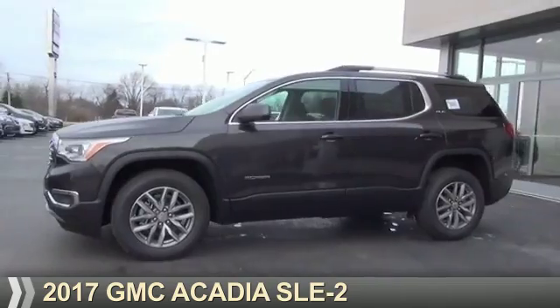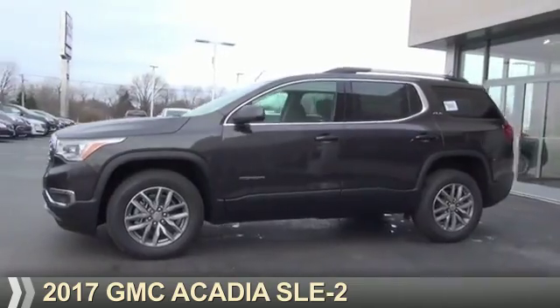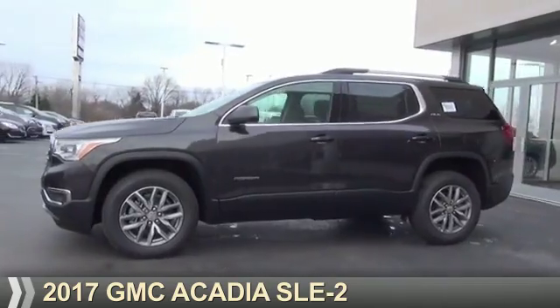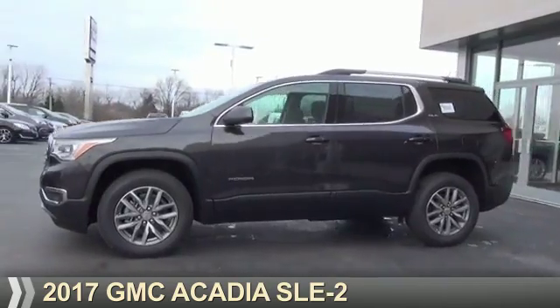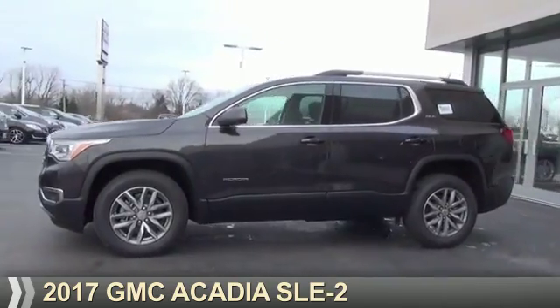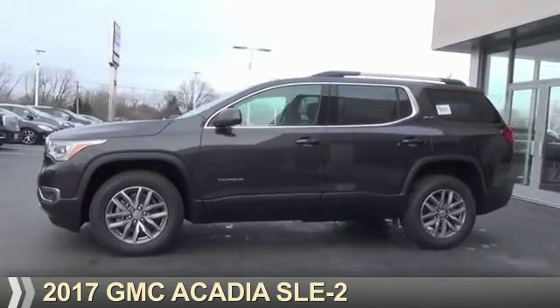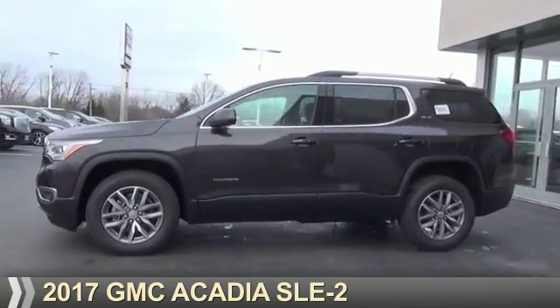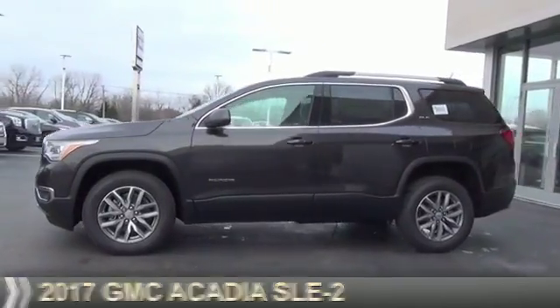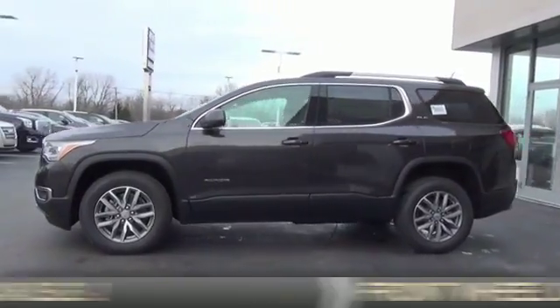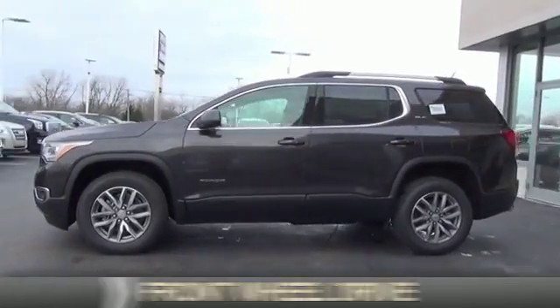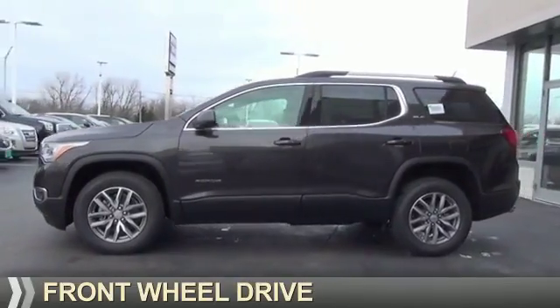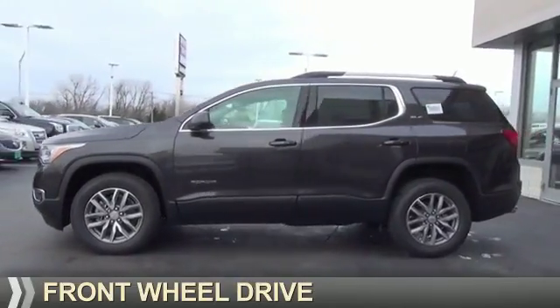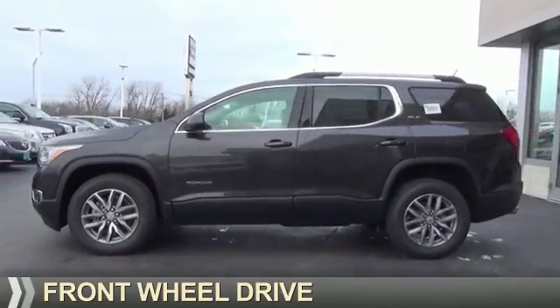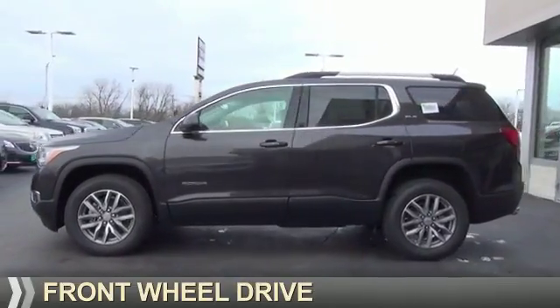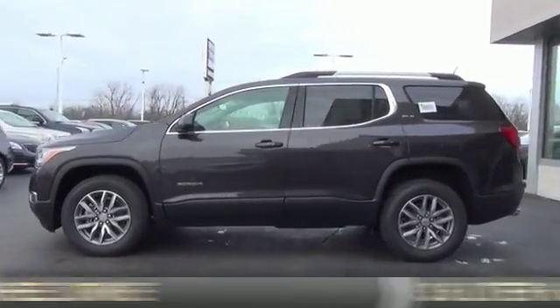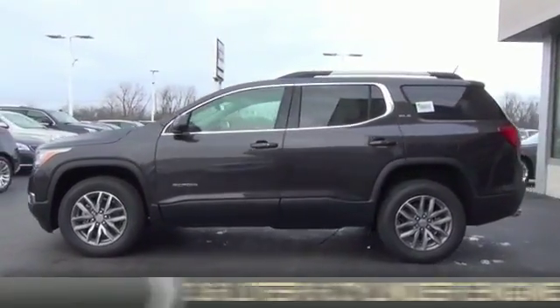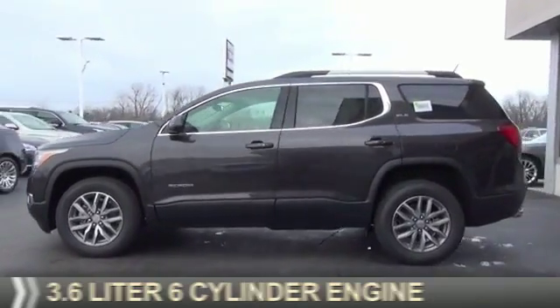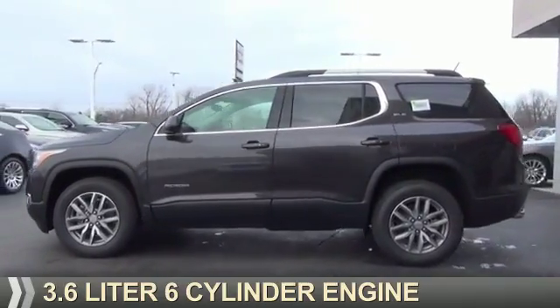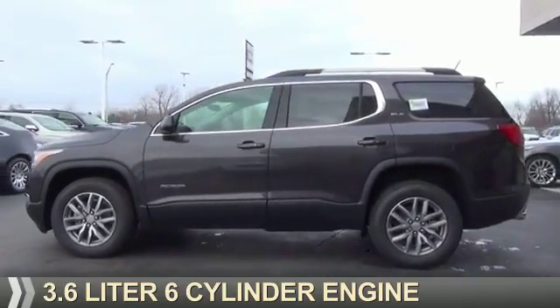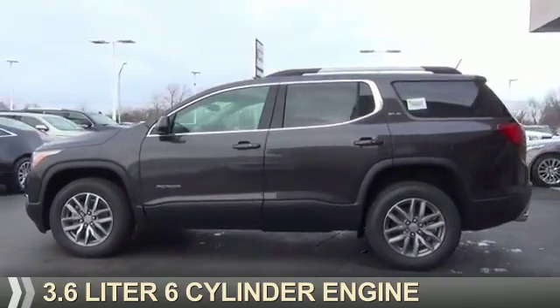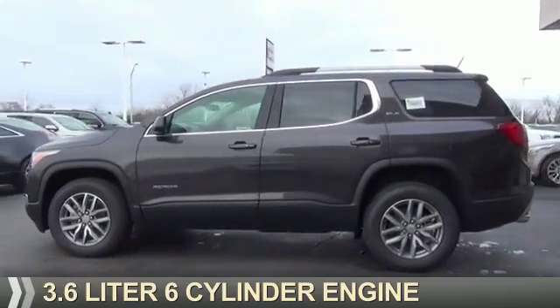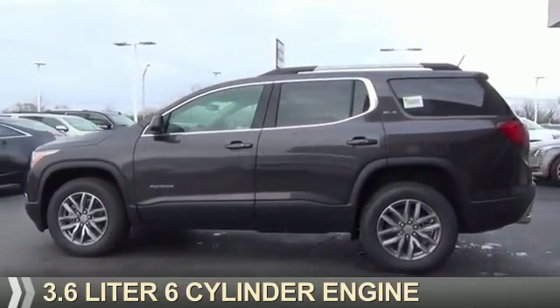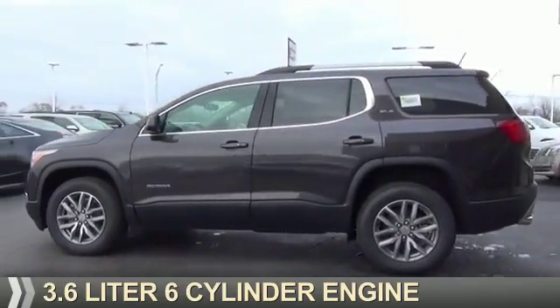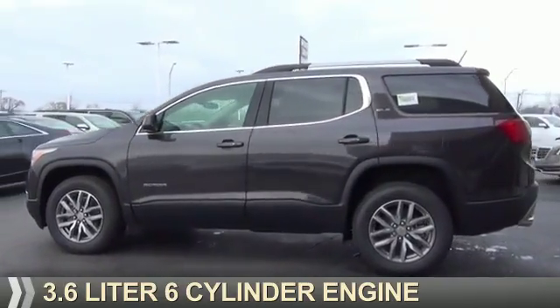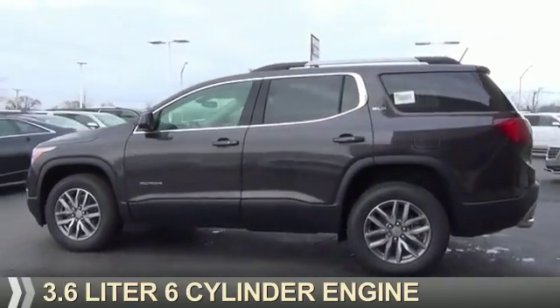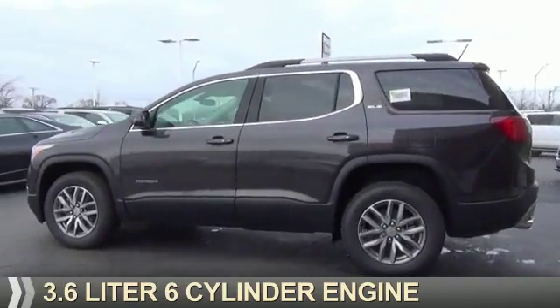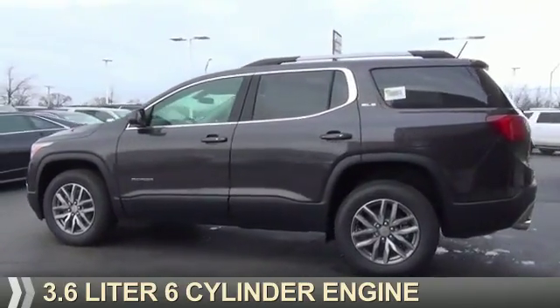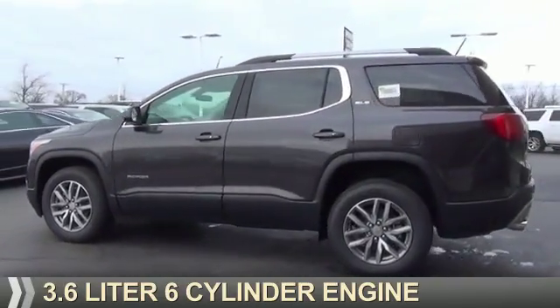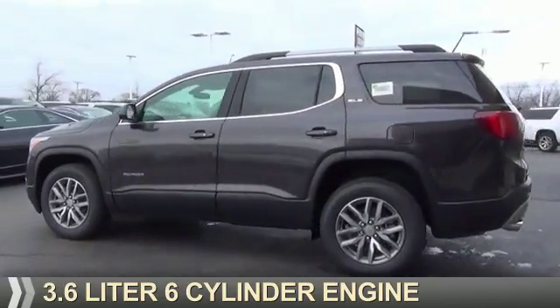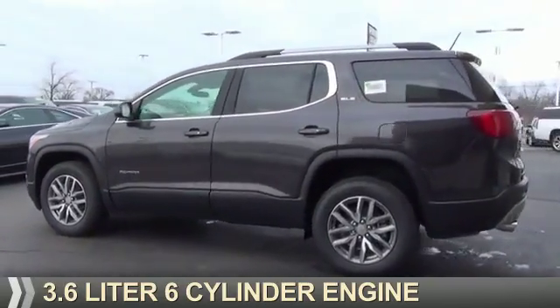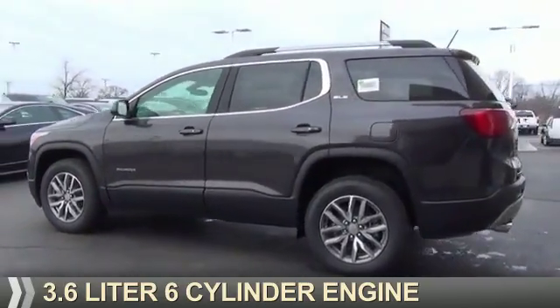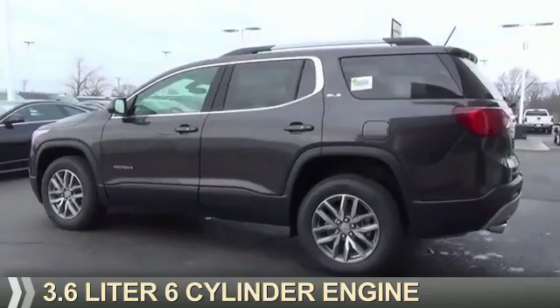It's powered by front-wheel drive, a 3.6-liter, 6-cylinder engine, and an automatic transmission.